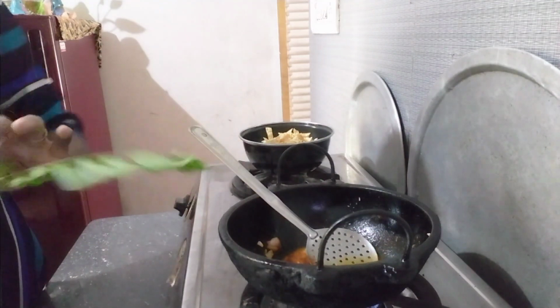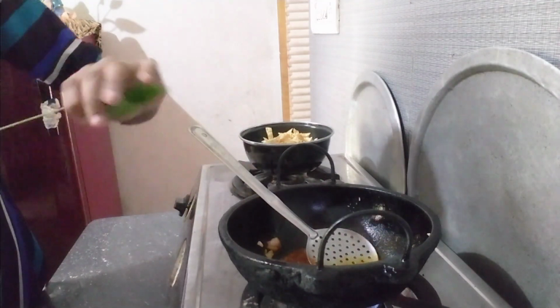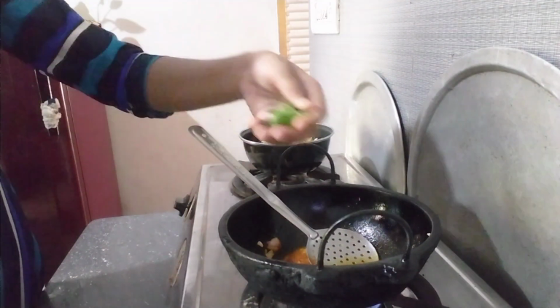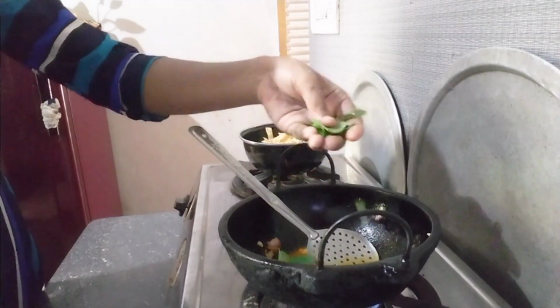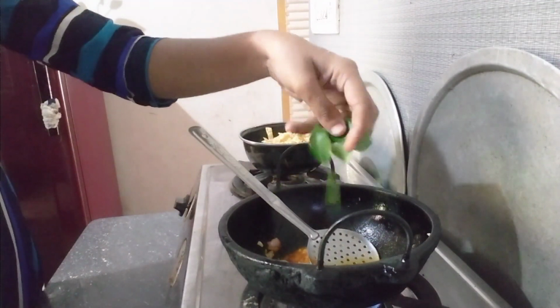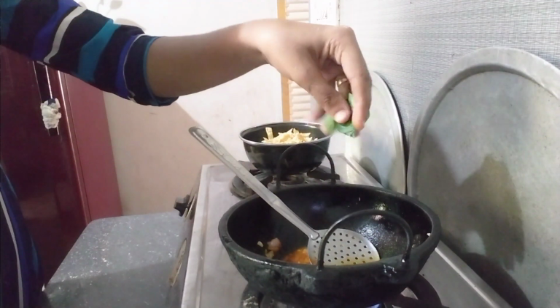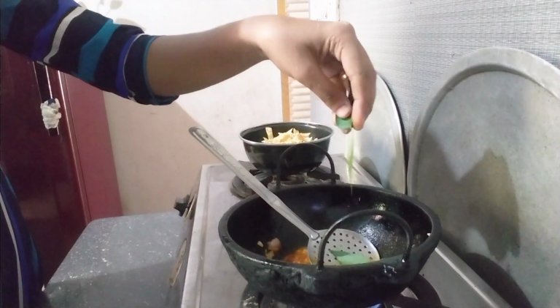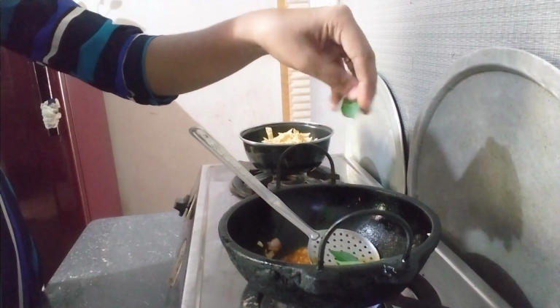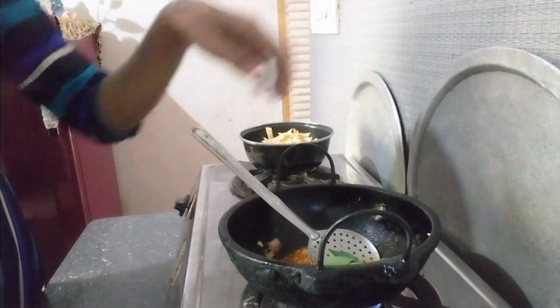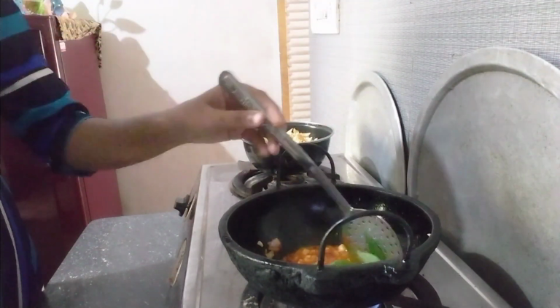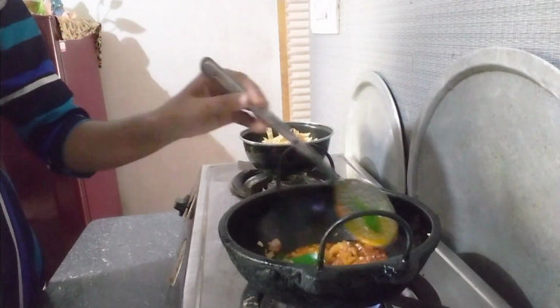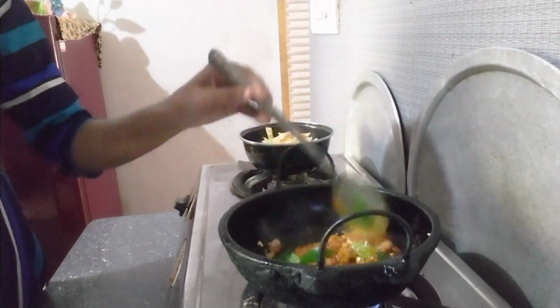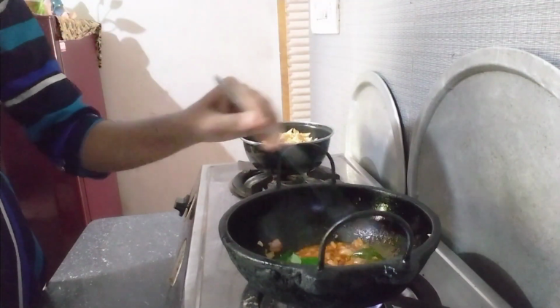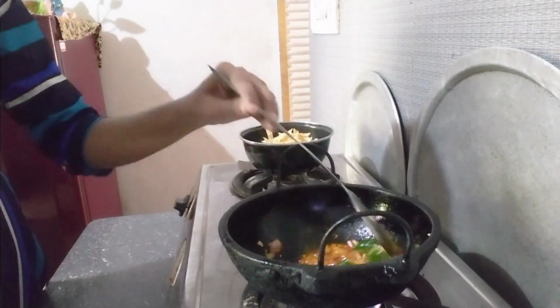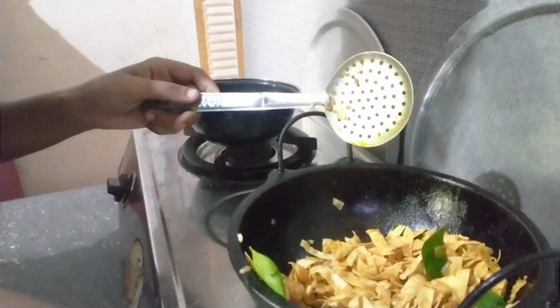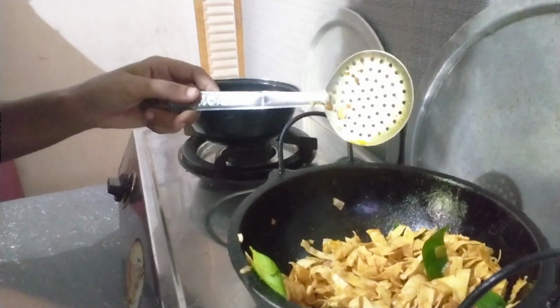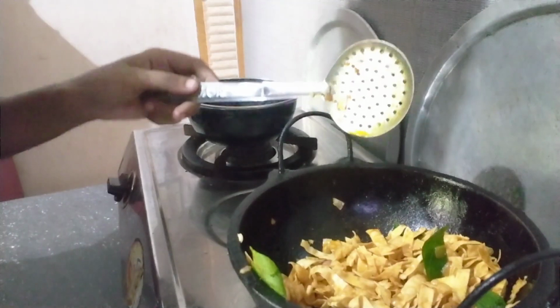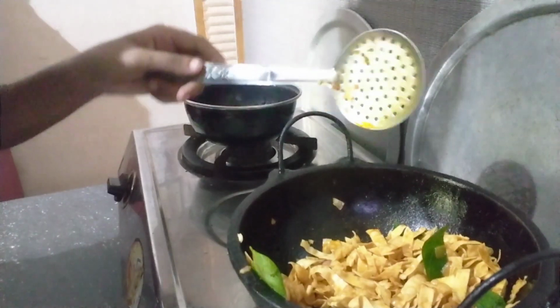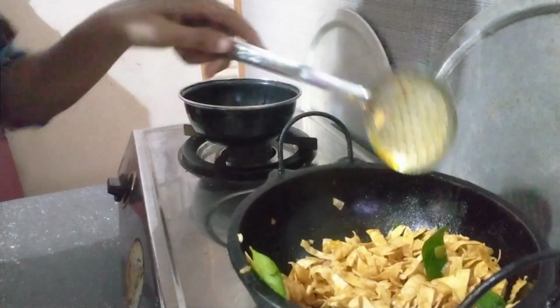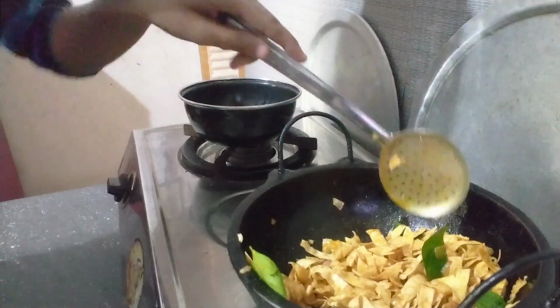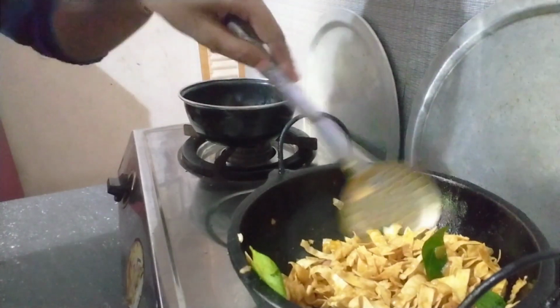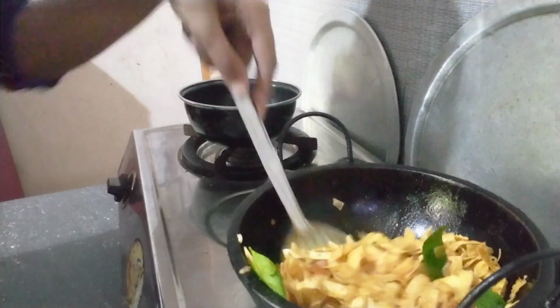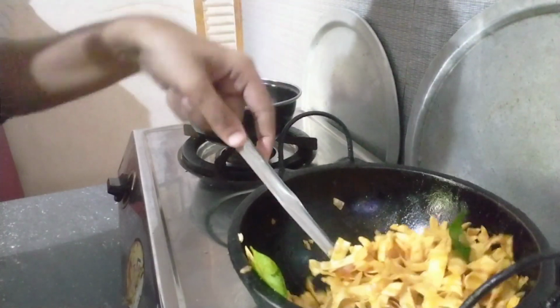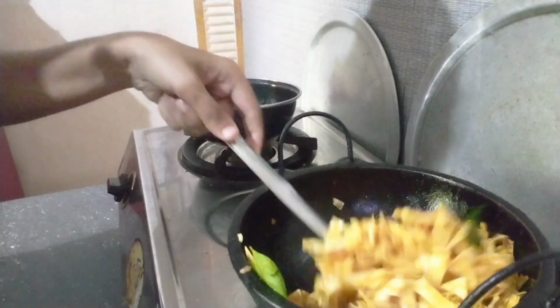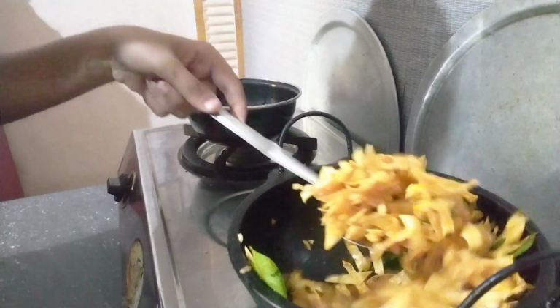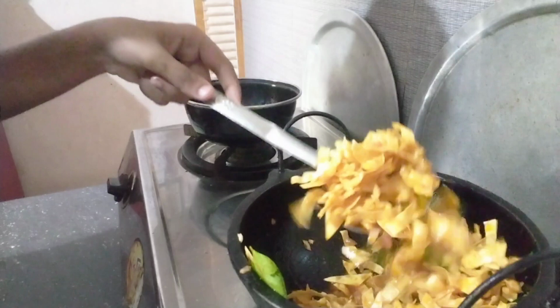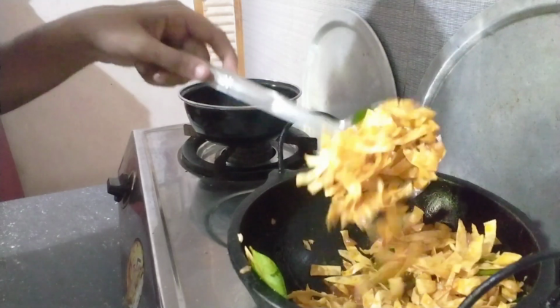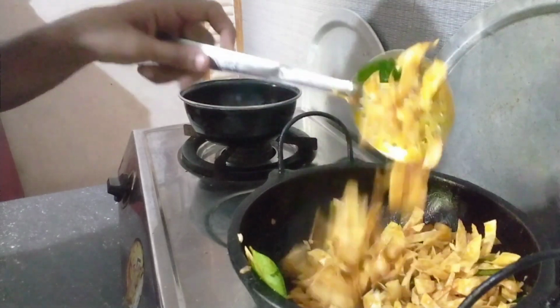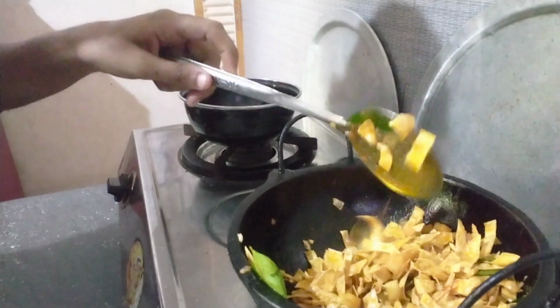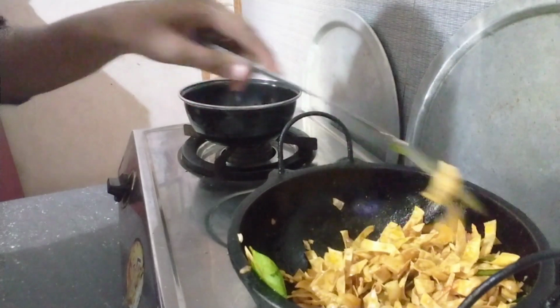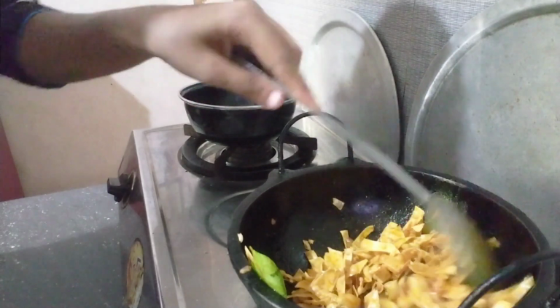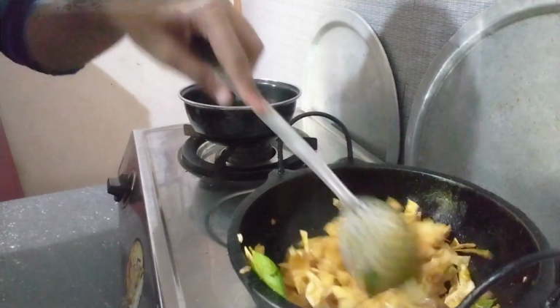Then we will mix it up with a little bit.